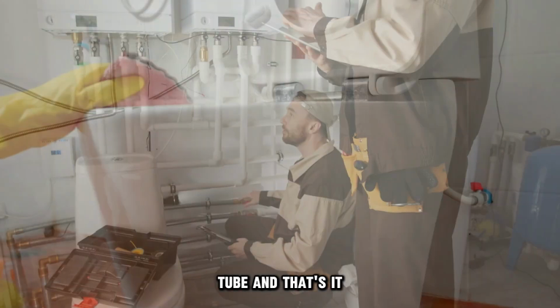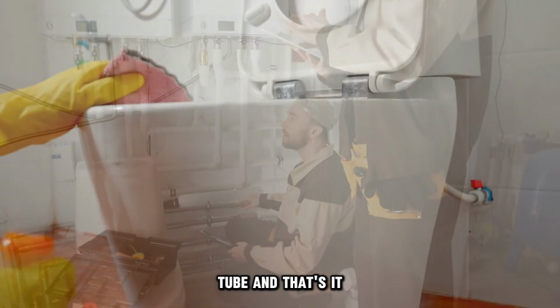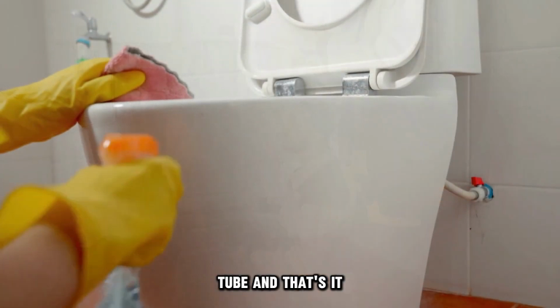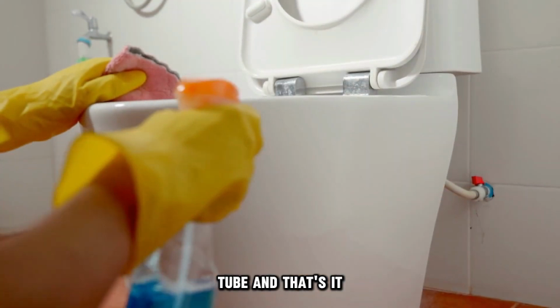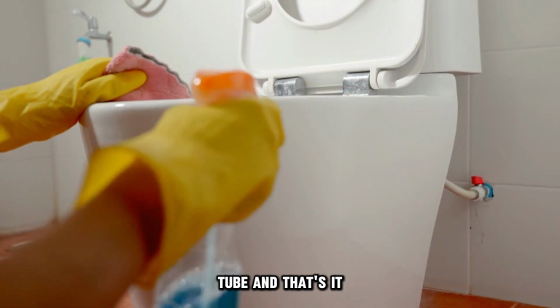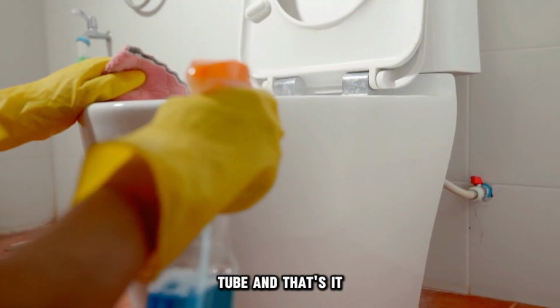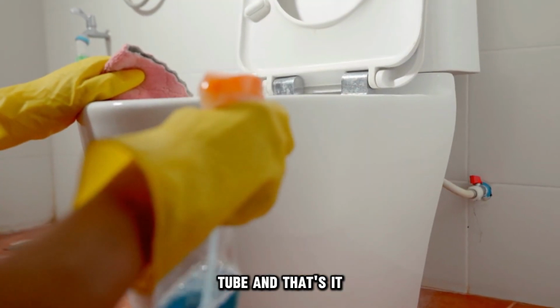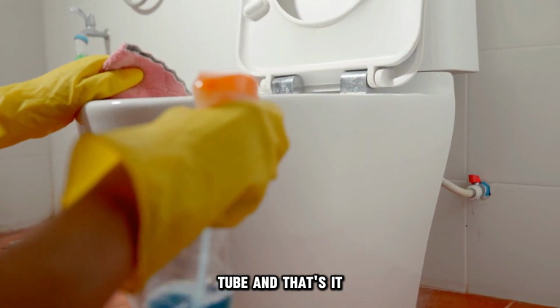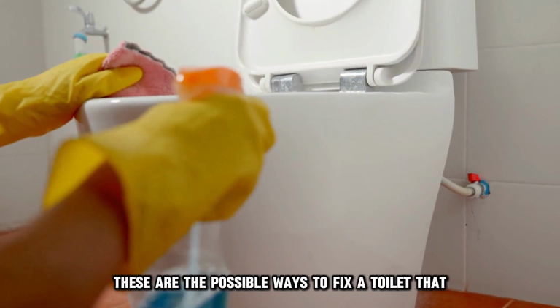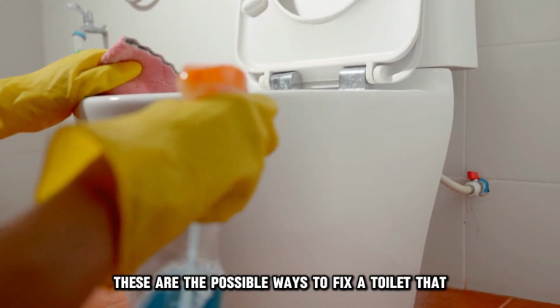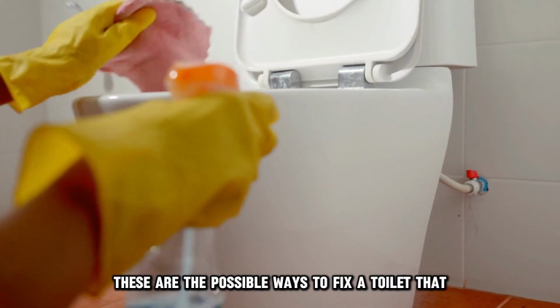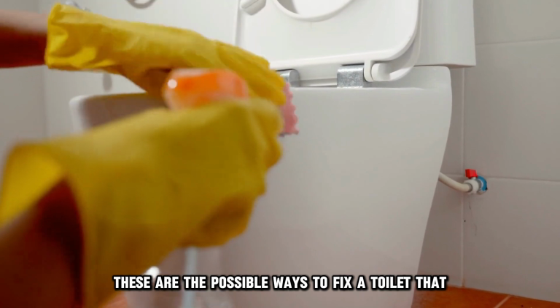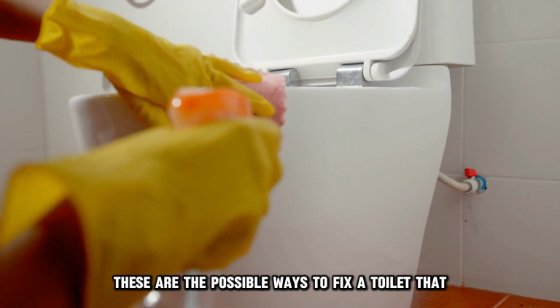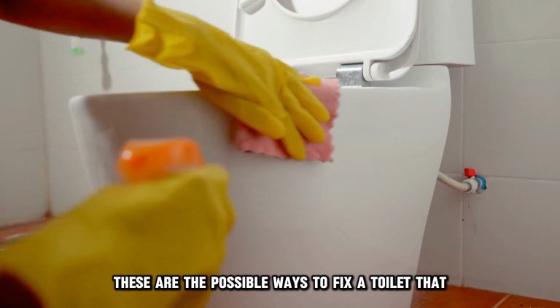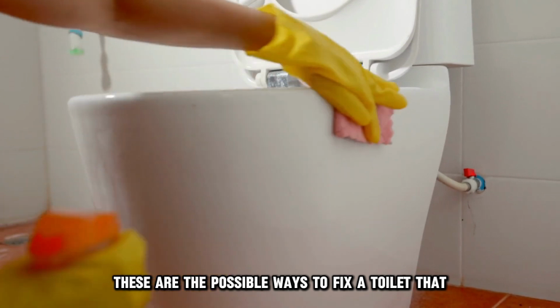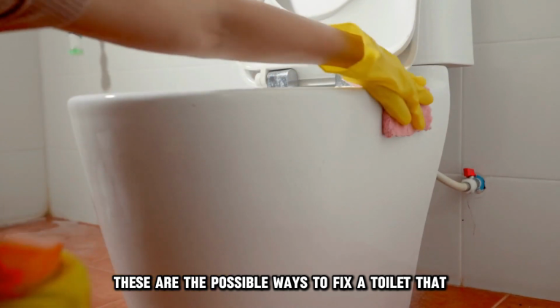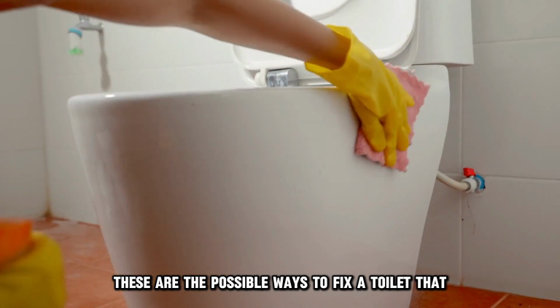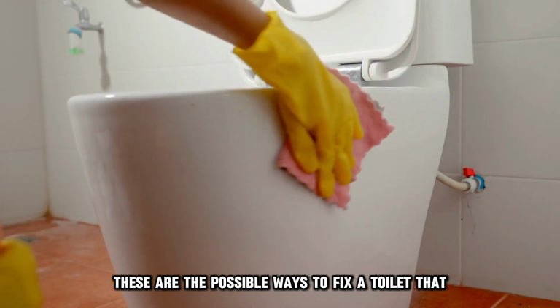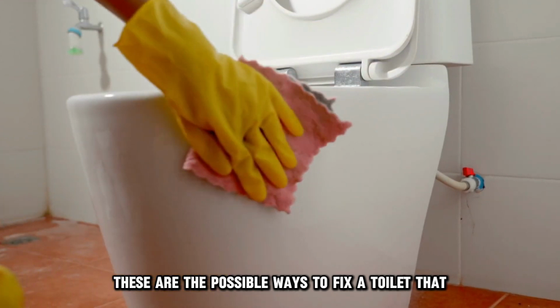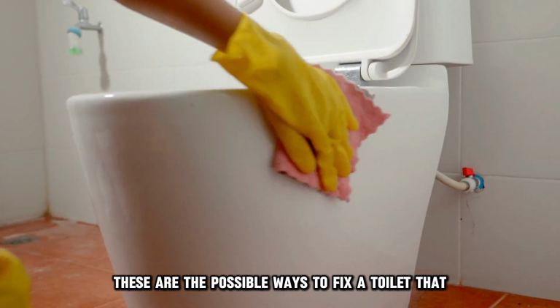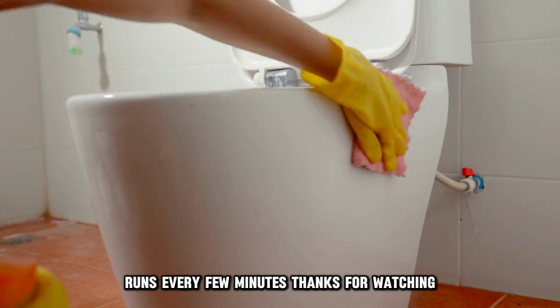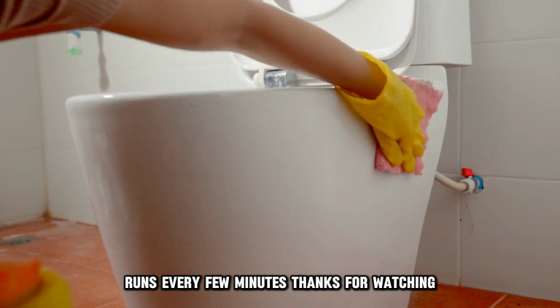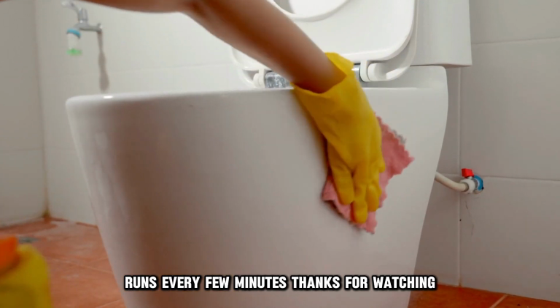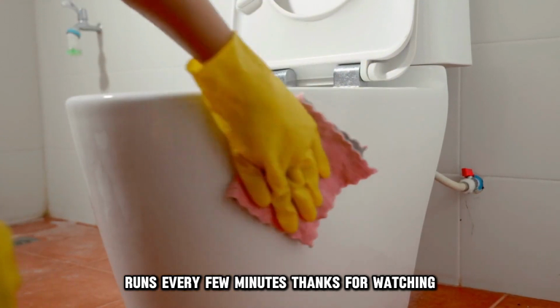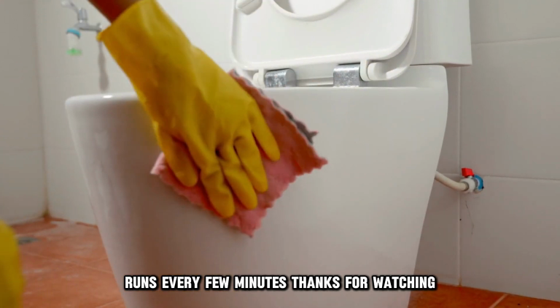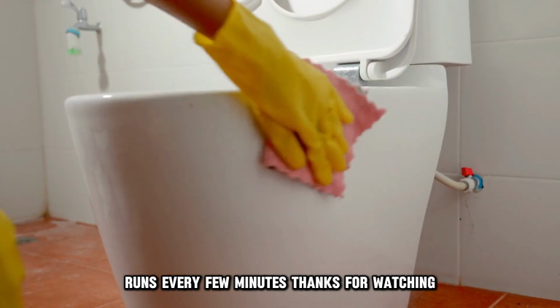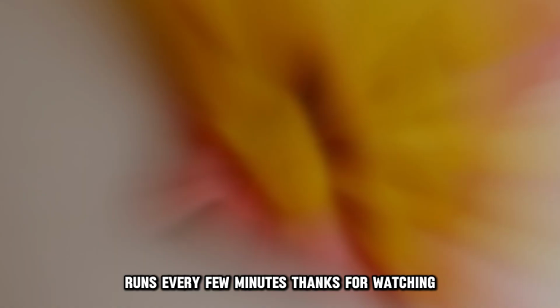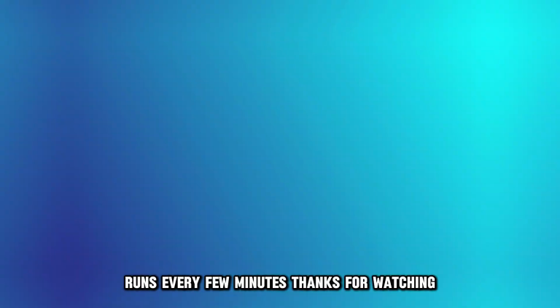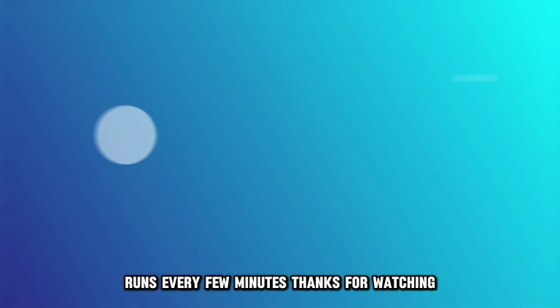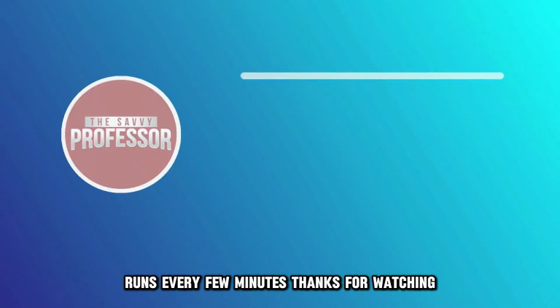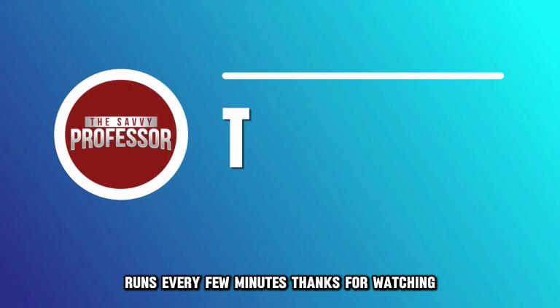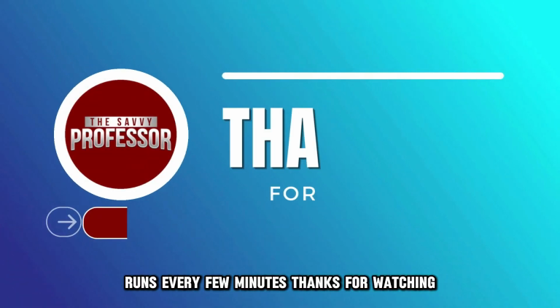And that's it! These are the possible ways to fix a toilet that runs every few minutes. Thanks for watching!